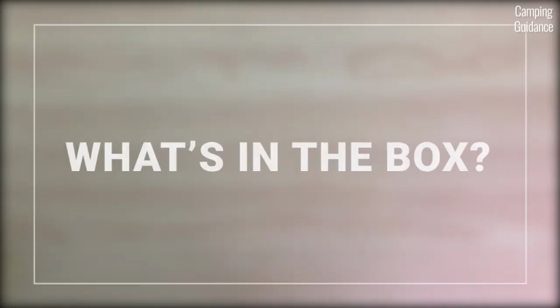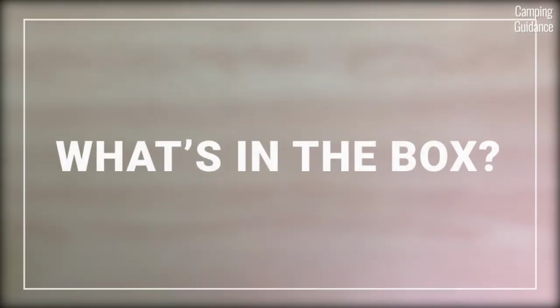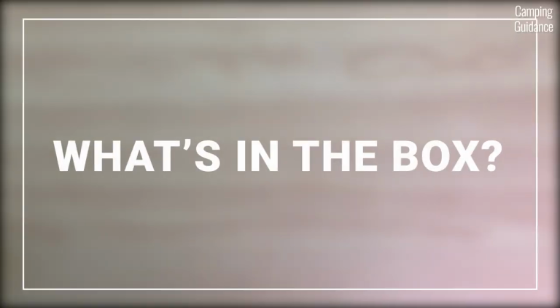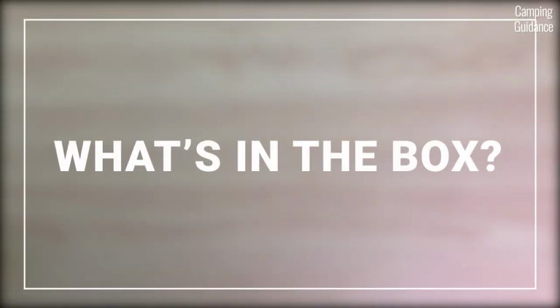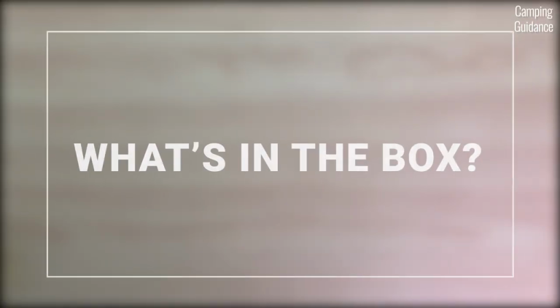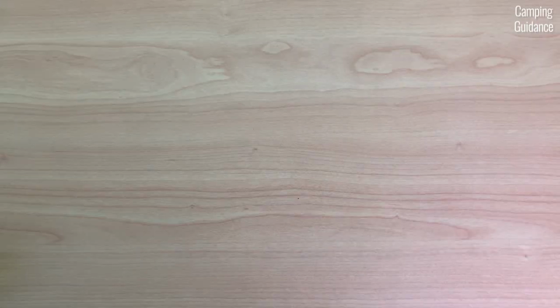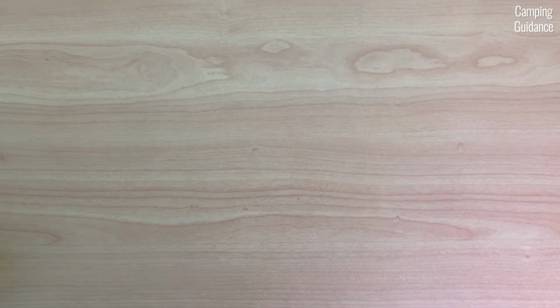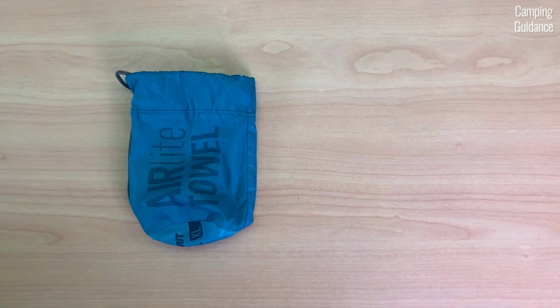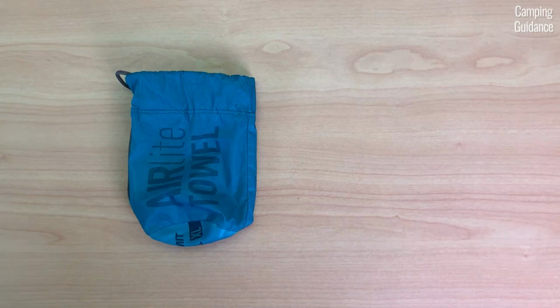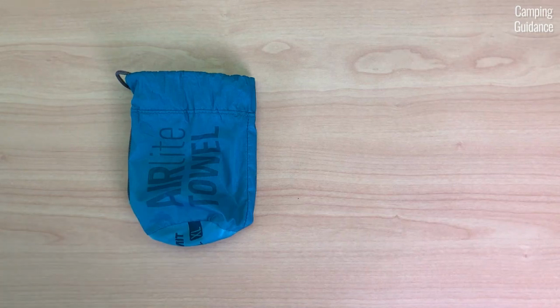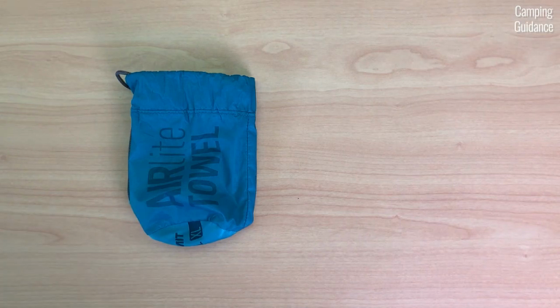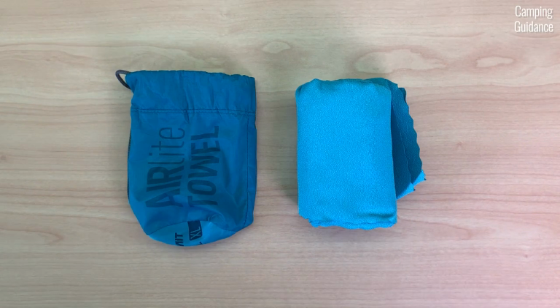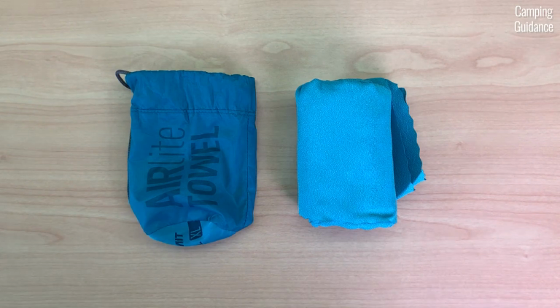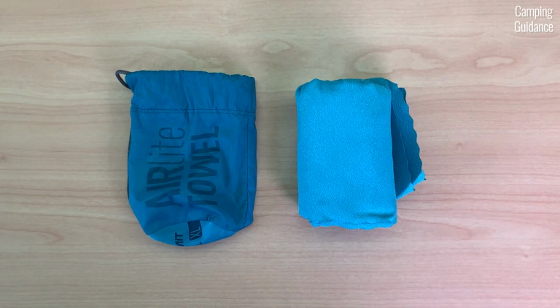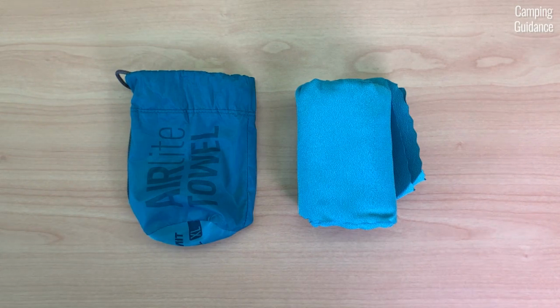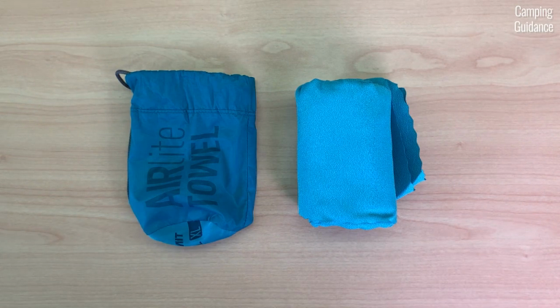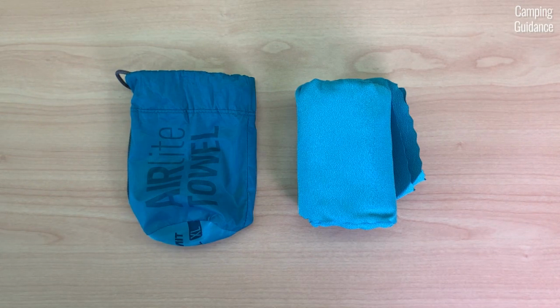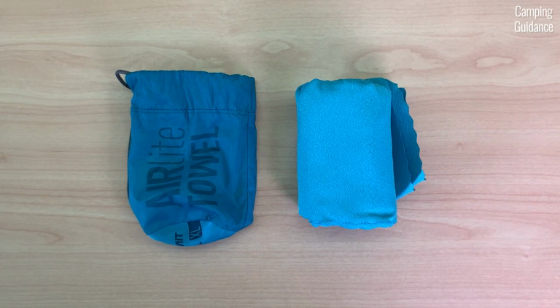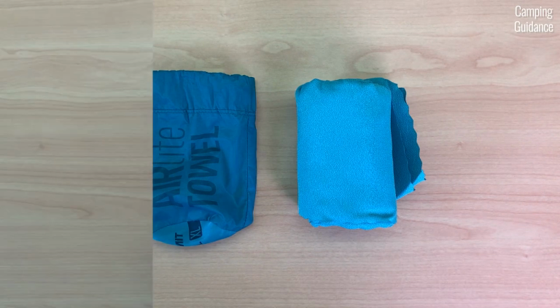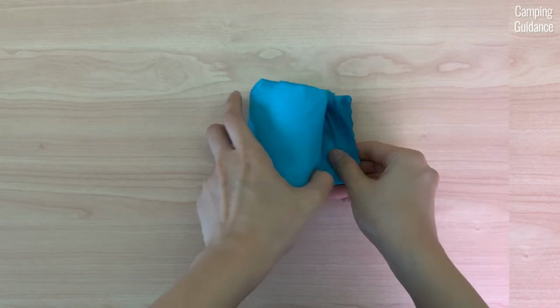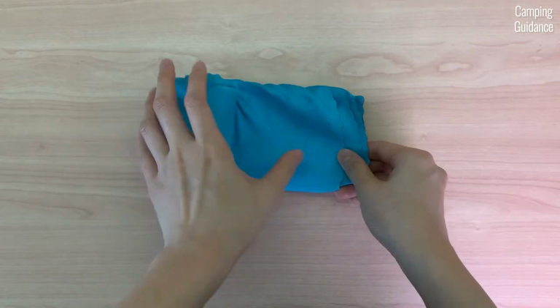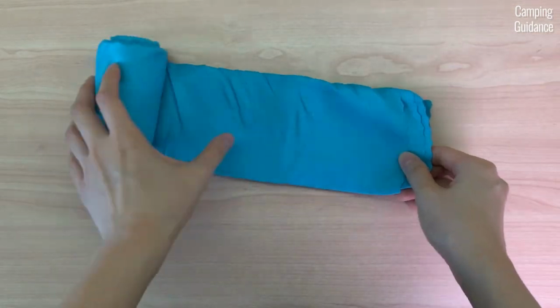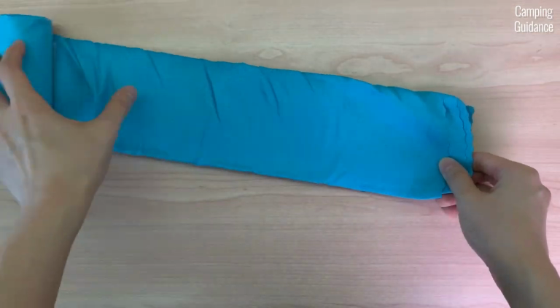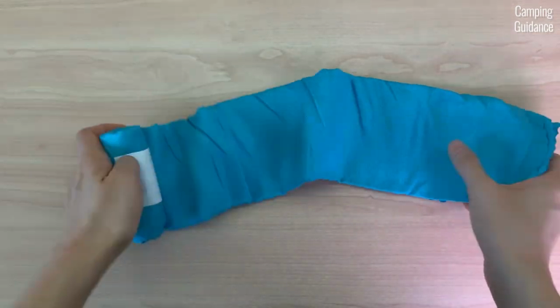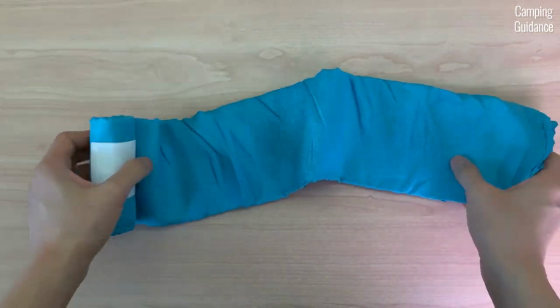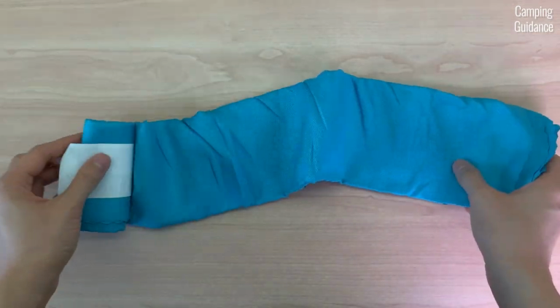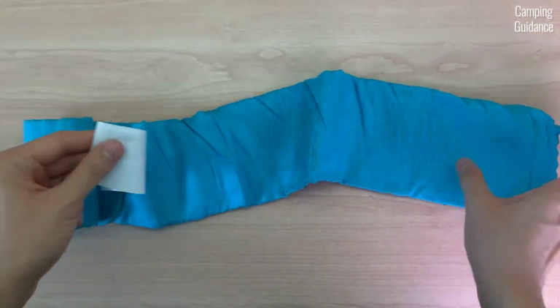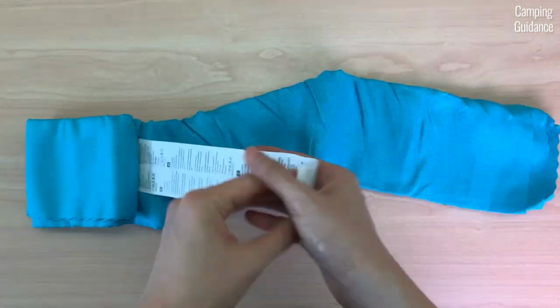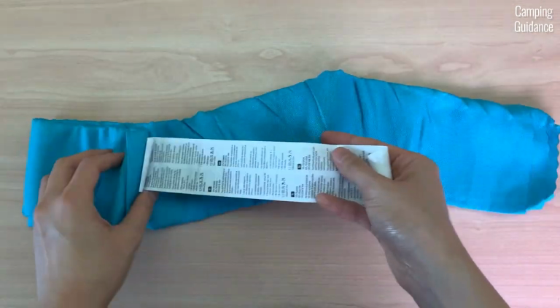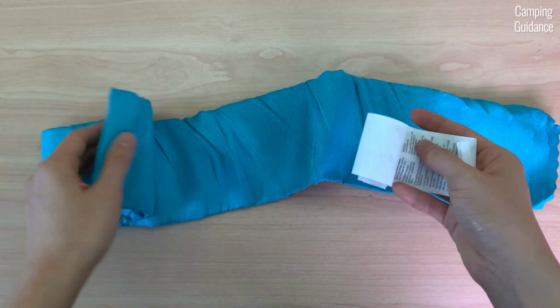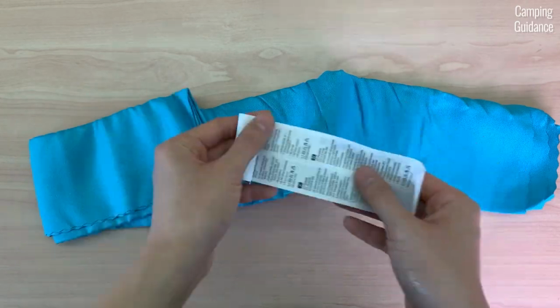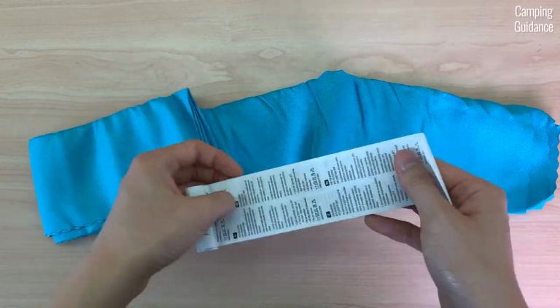What's in the box? A storage pouch, the Sea to Summit air light towel, and you can find the care instructions rolled up in the towel.